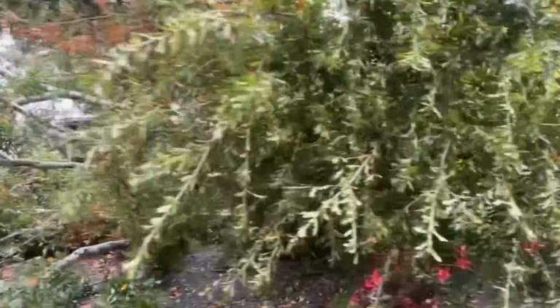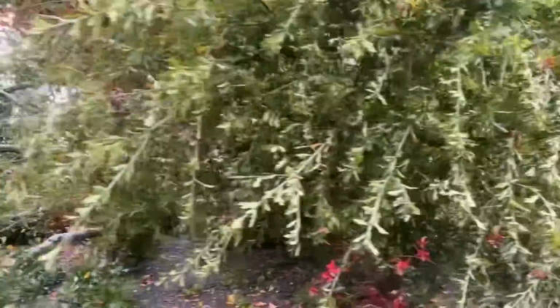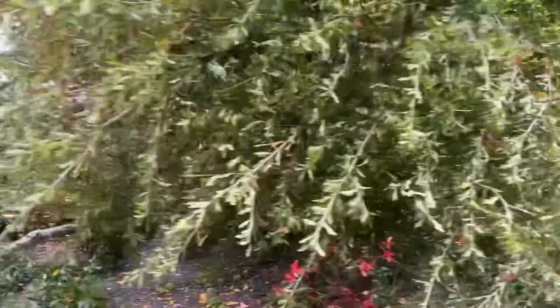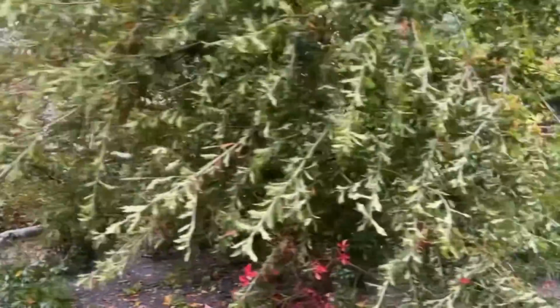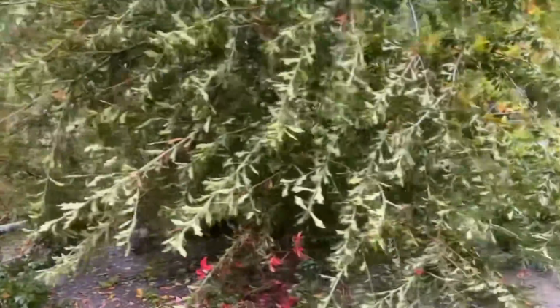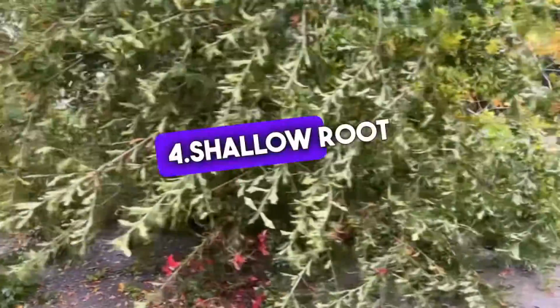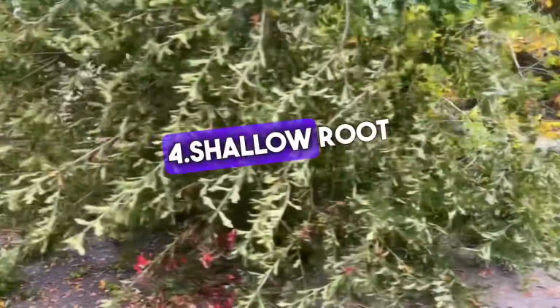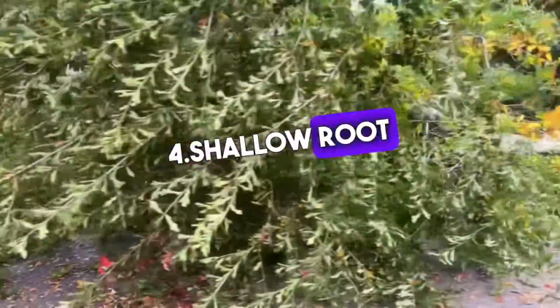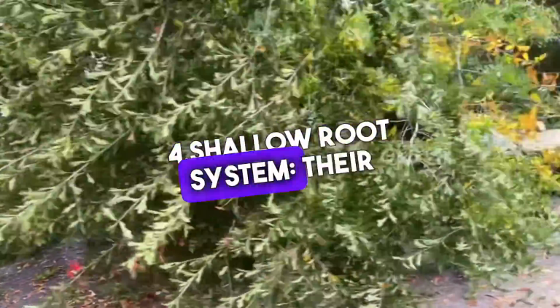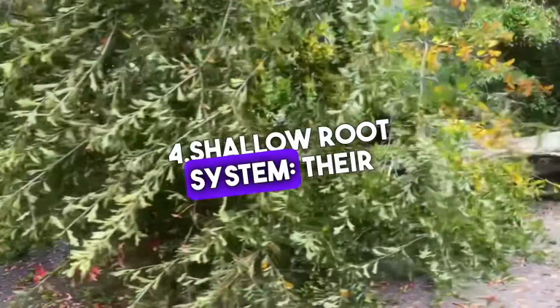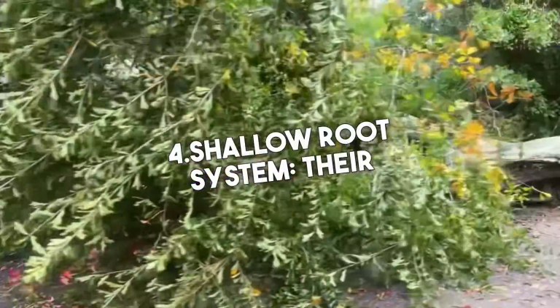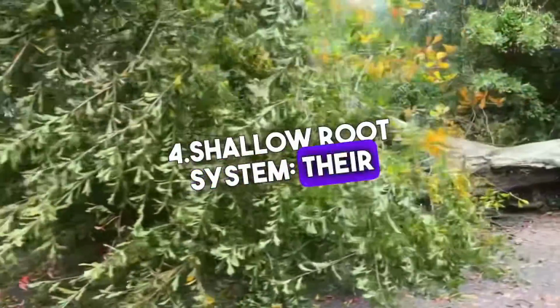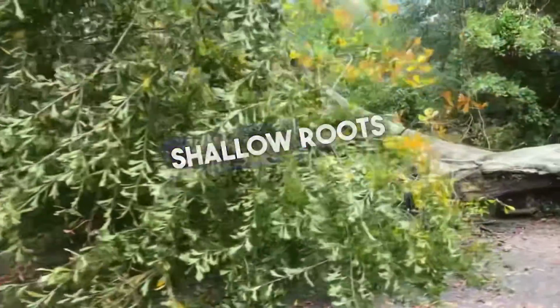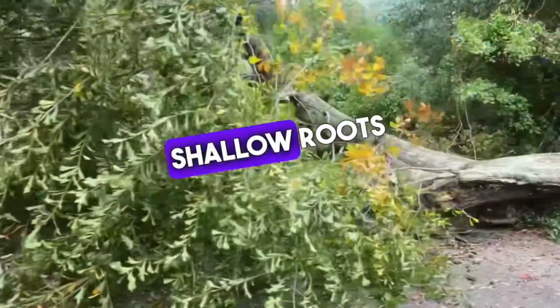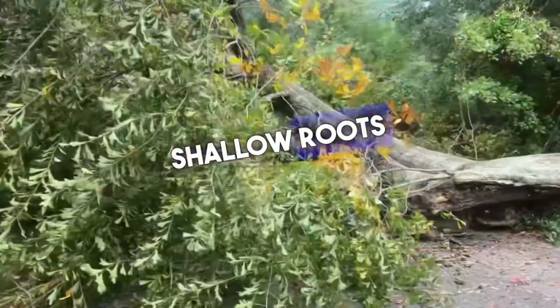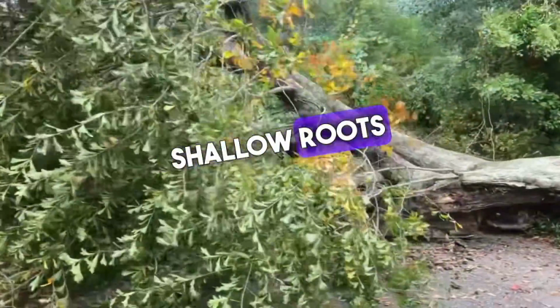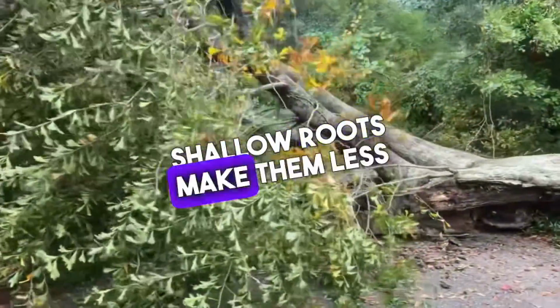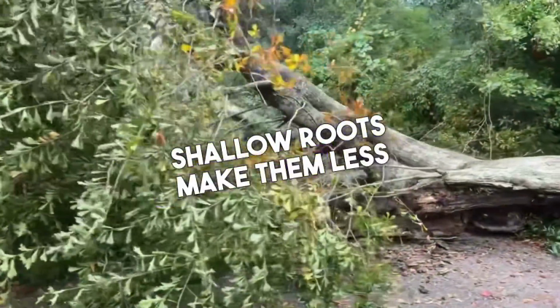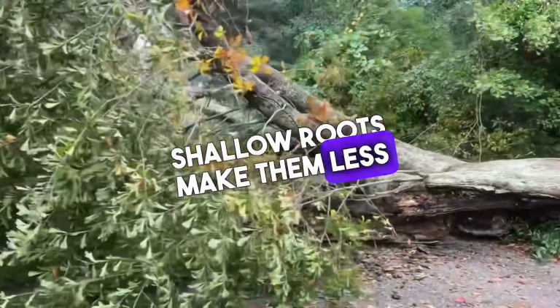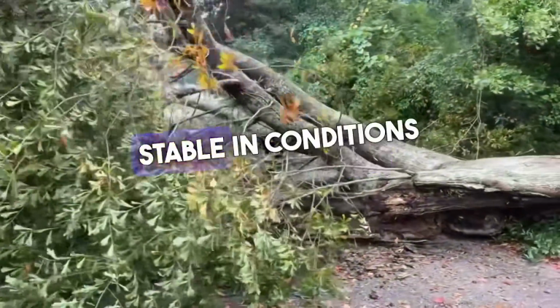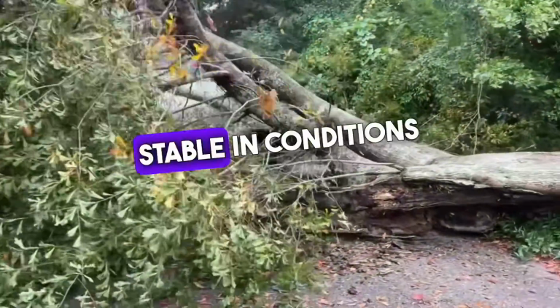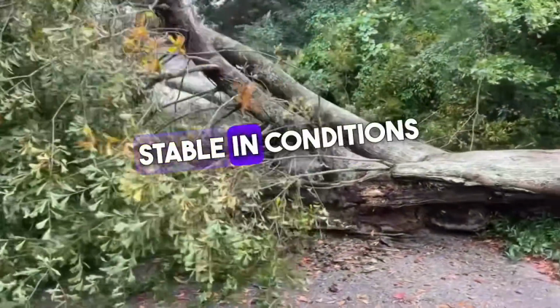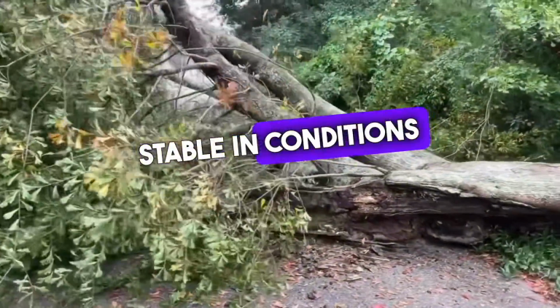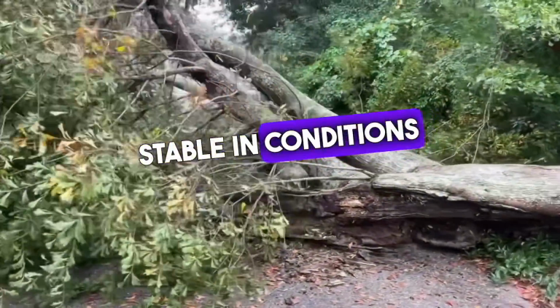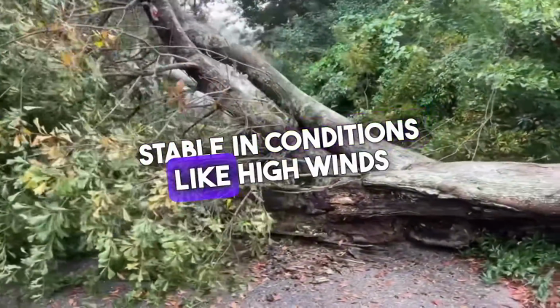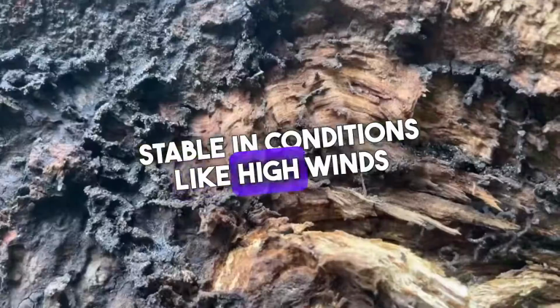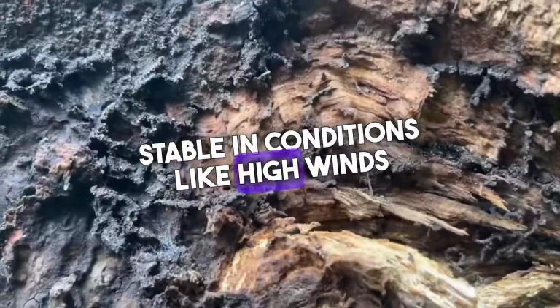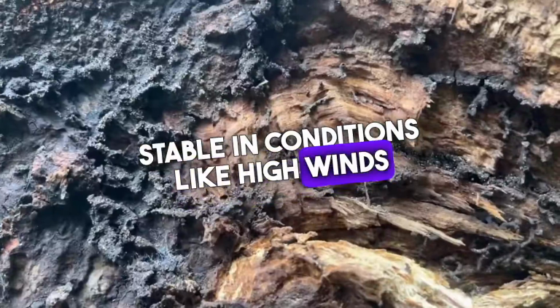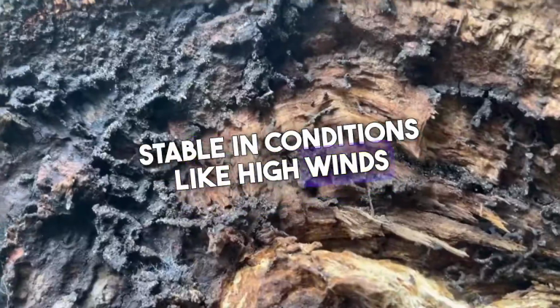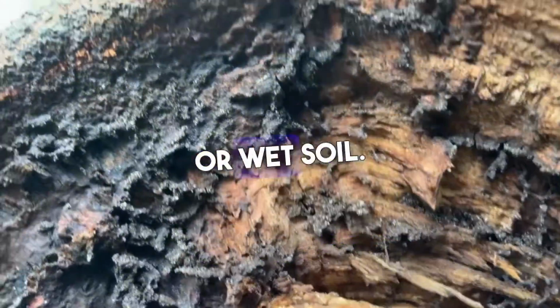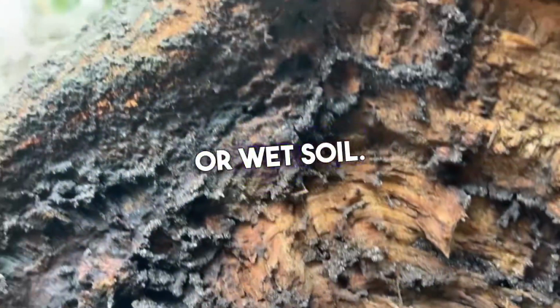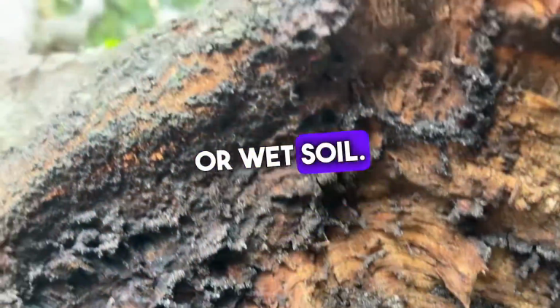4. Shallow root system. Their shallow roots make them less stable in conditions like high winds or wet soil.